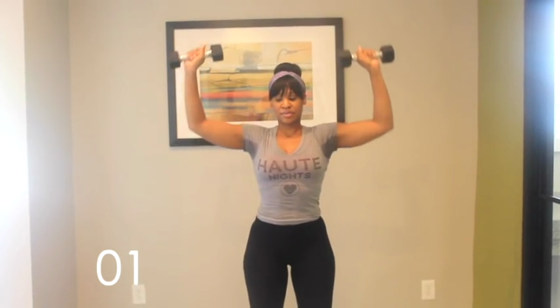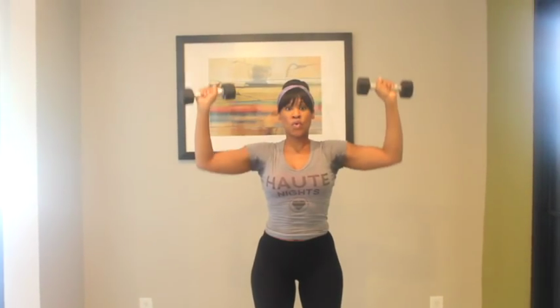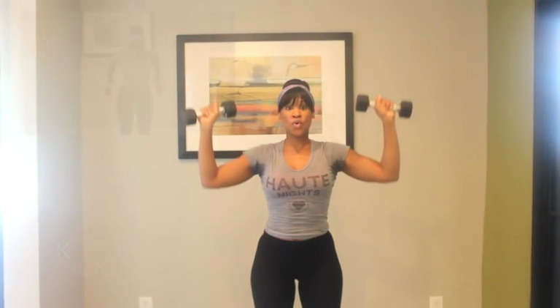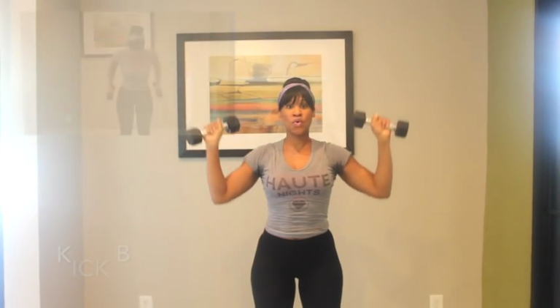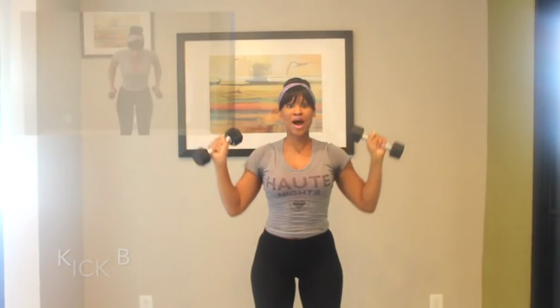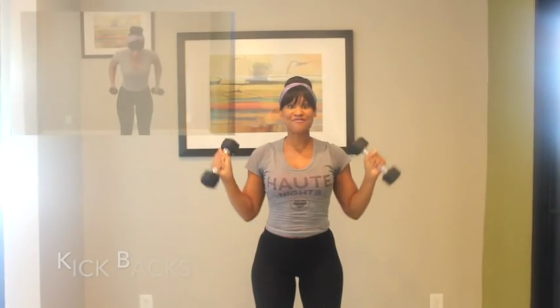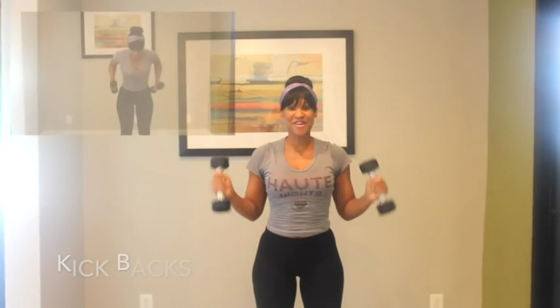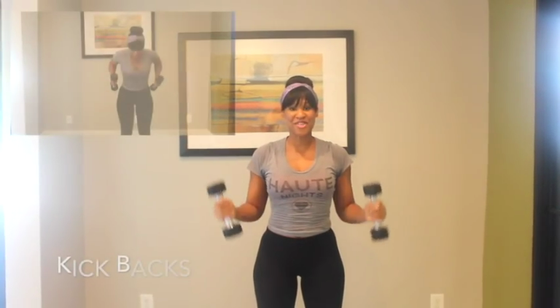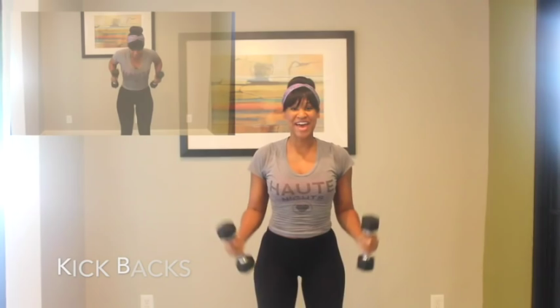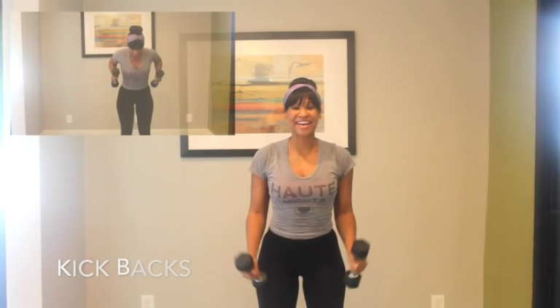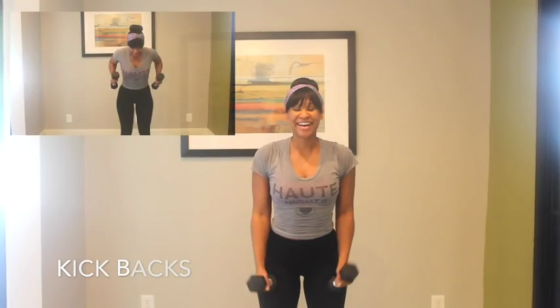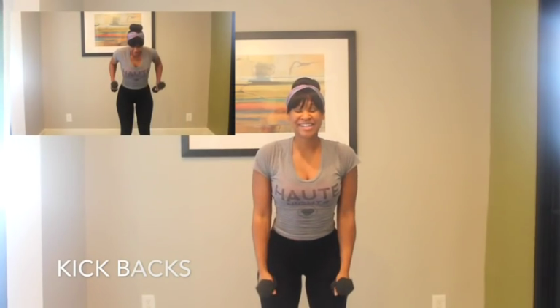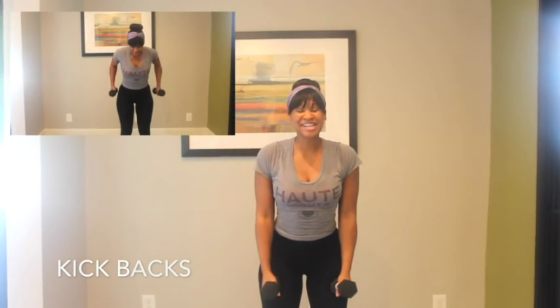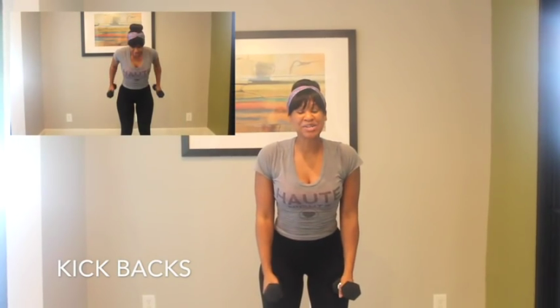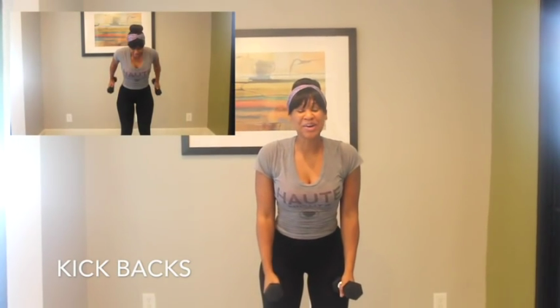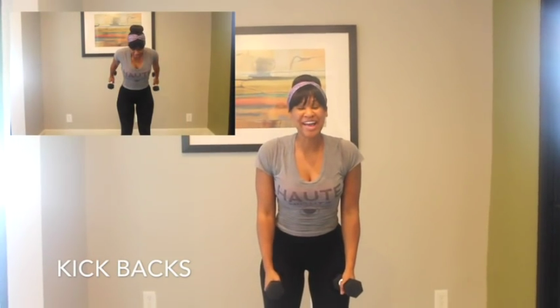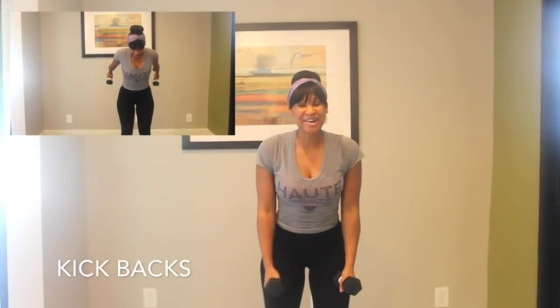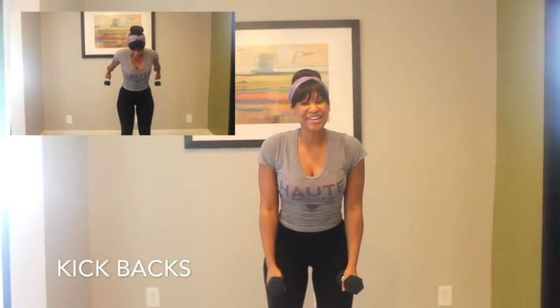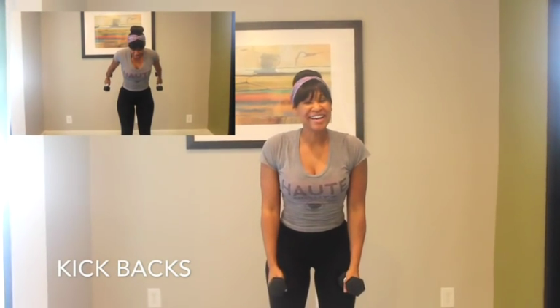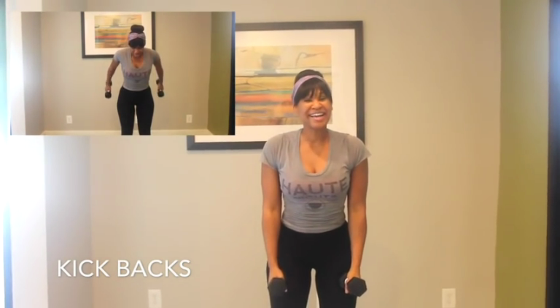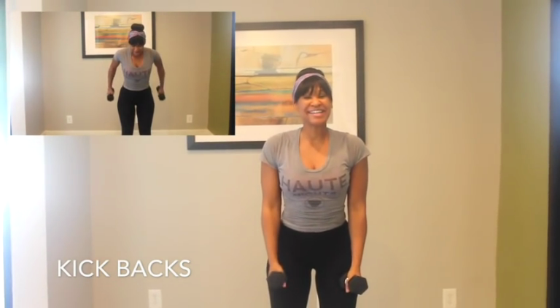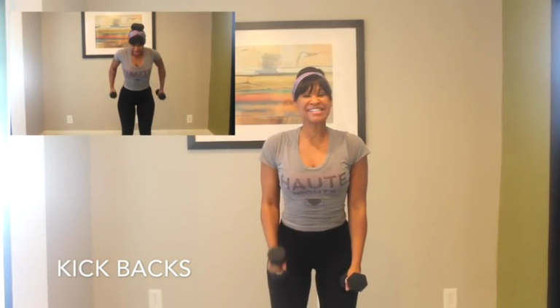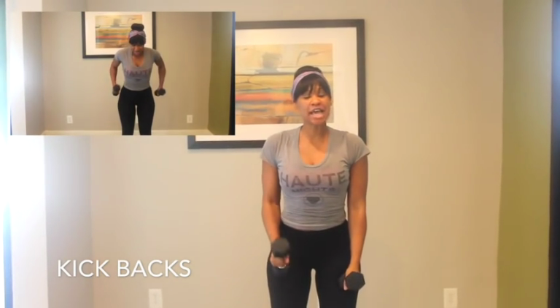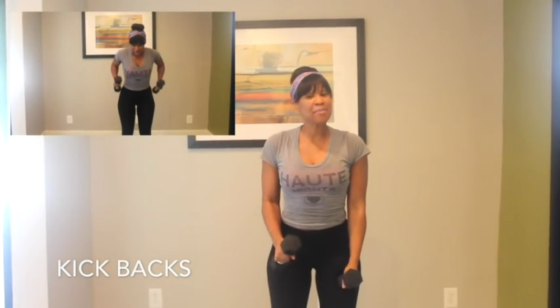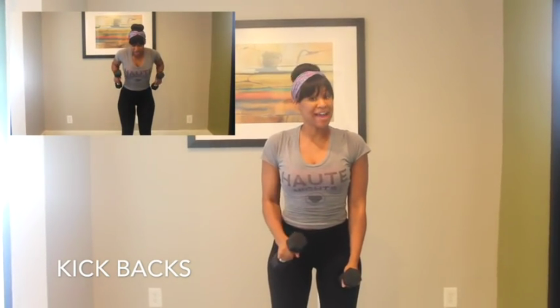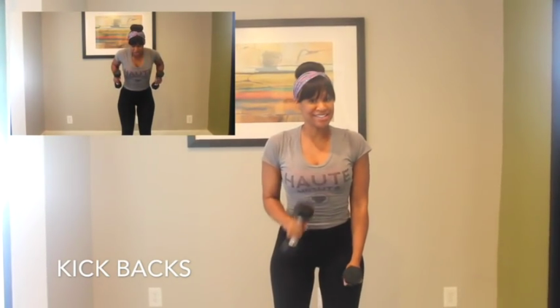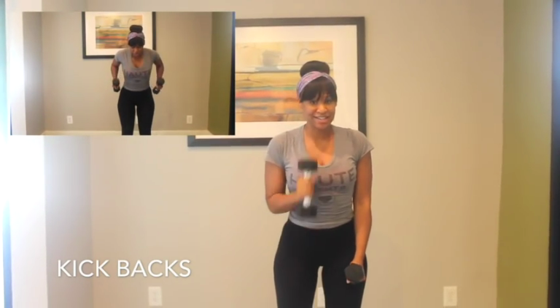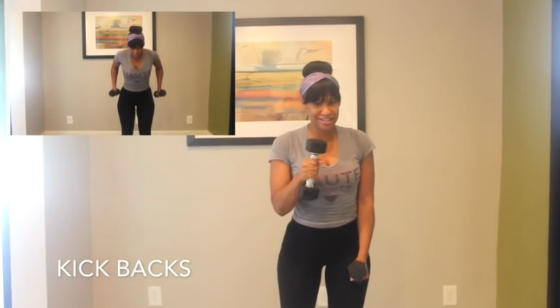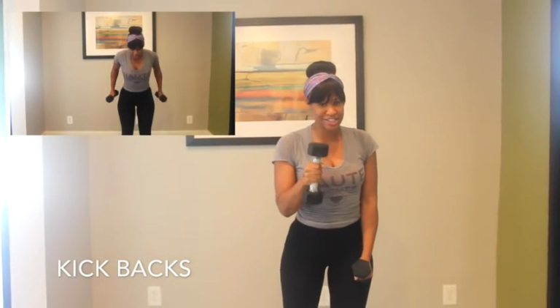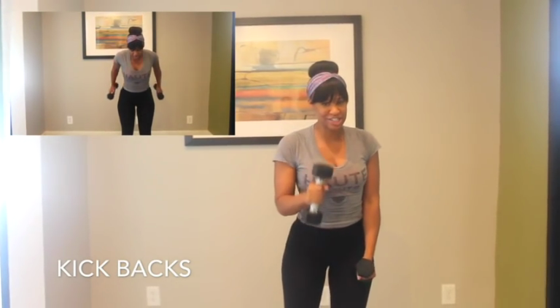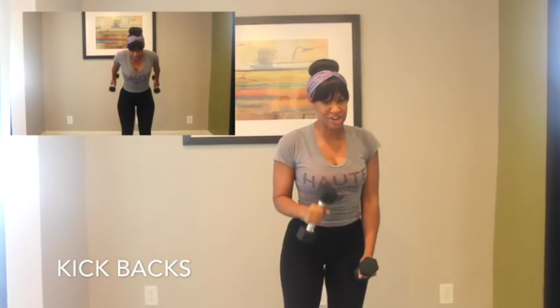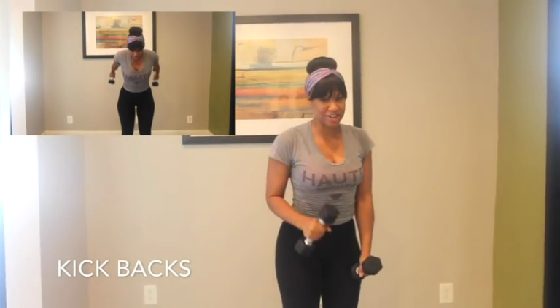Woo, I felt that. This next workout is kickbacks. Let's get started.